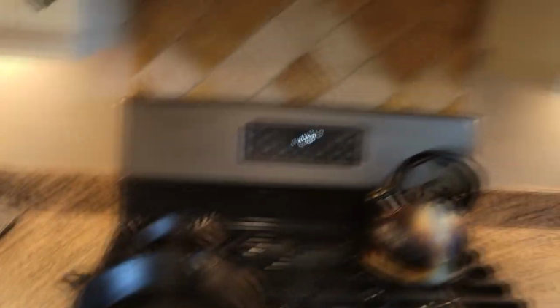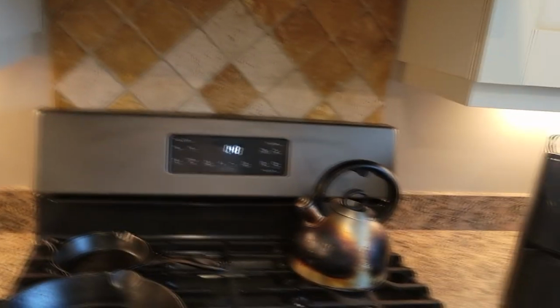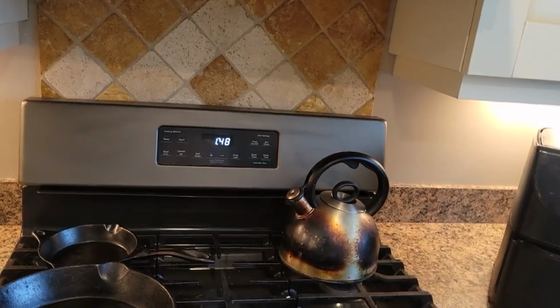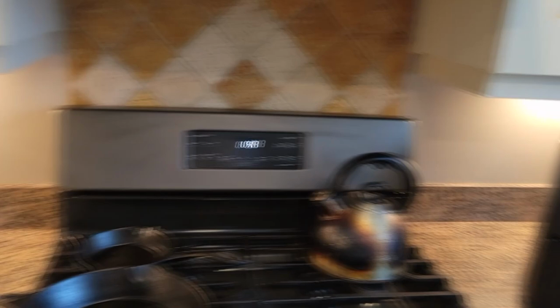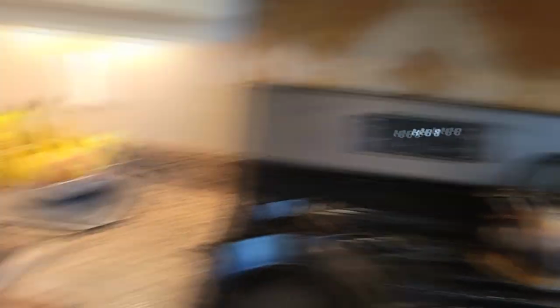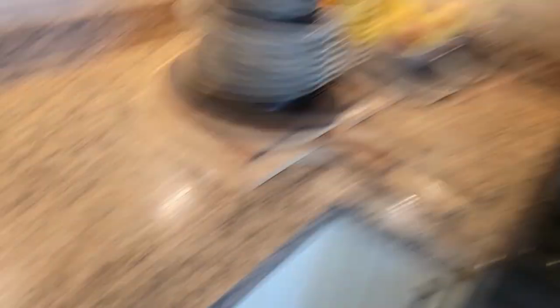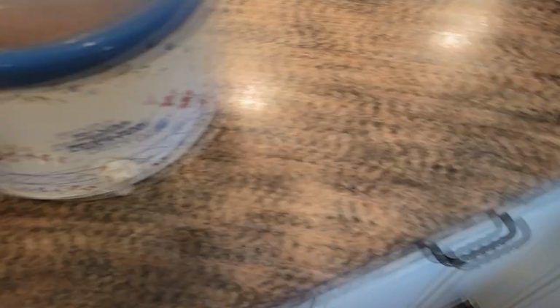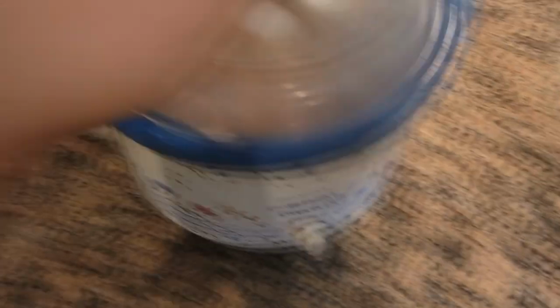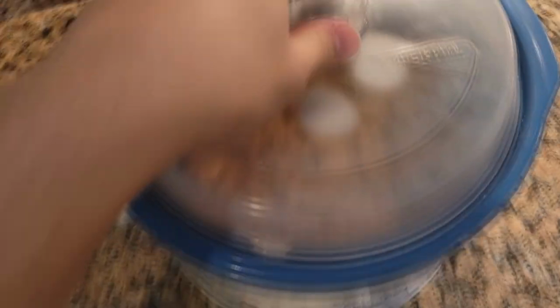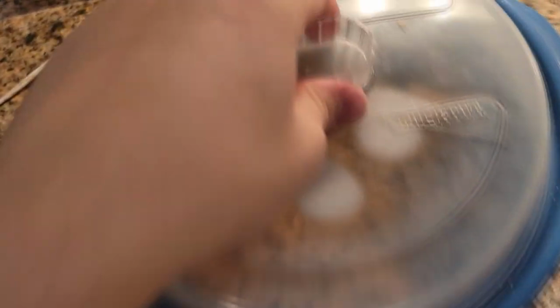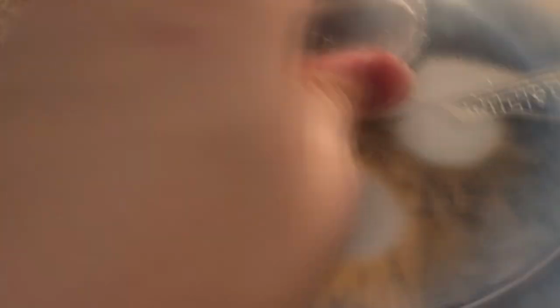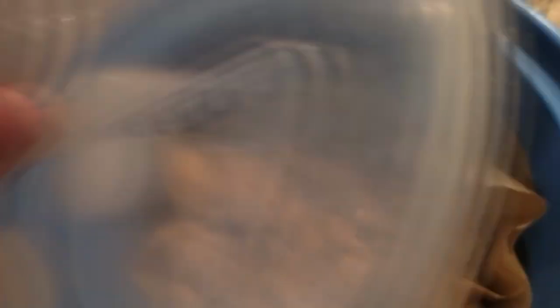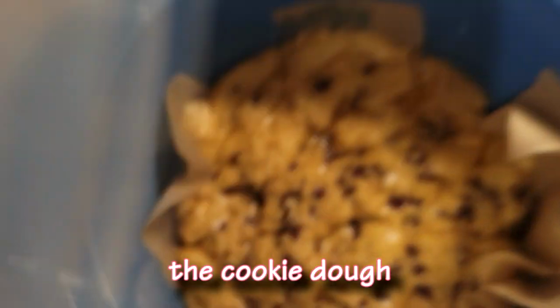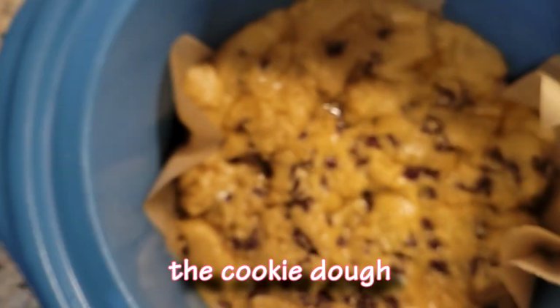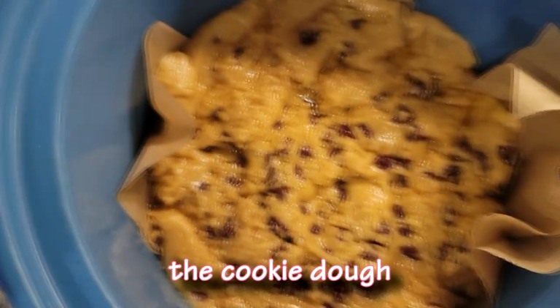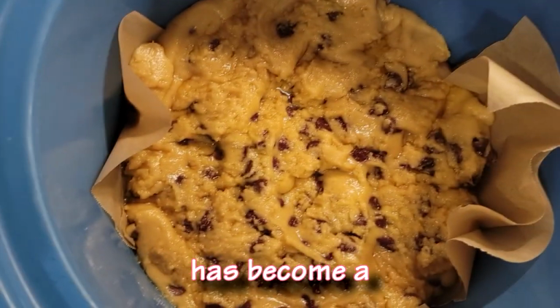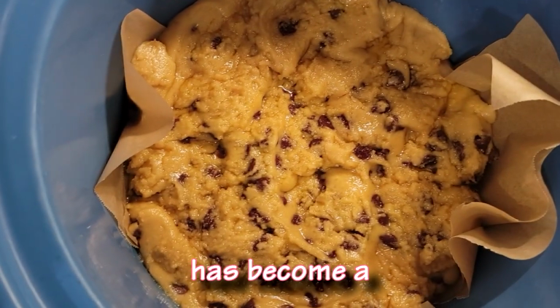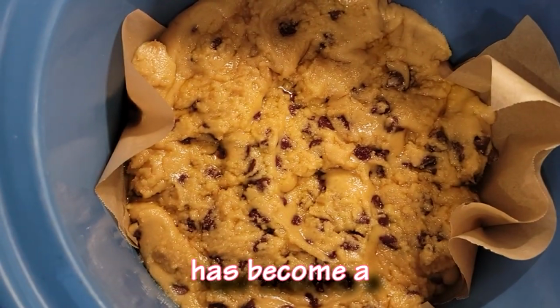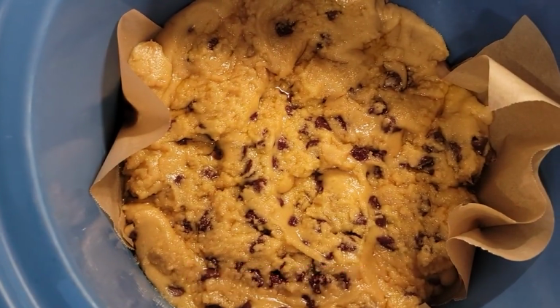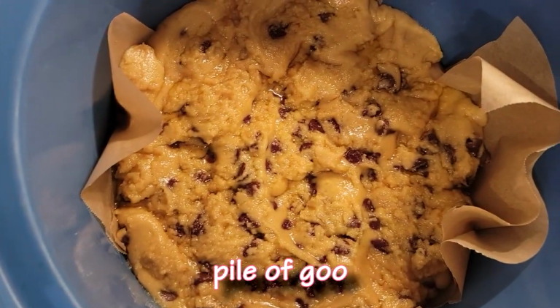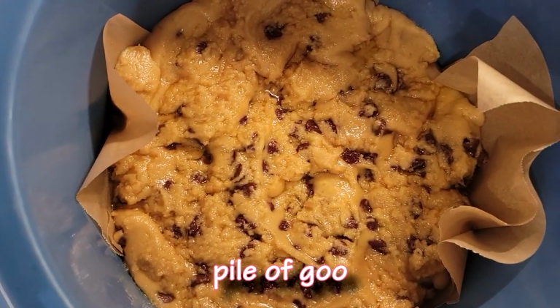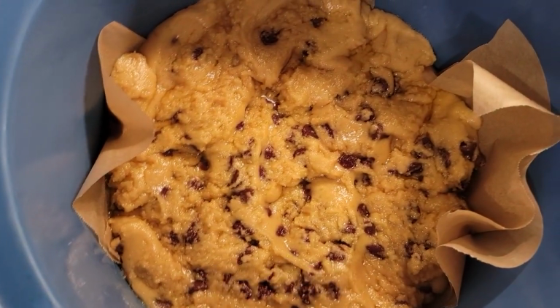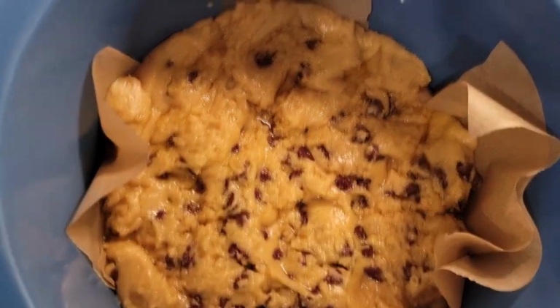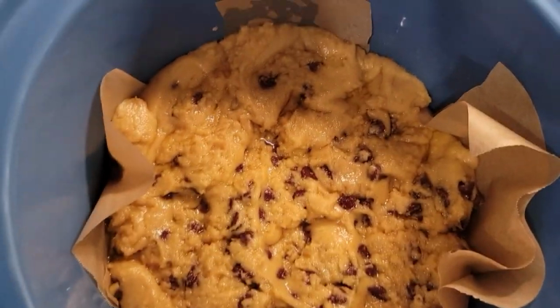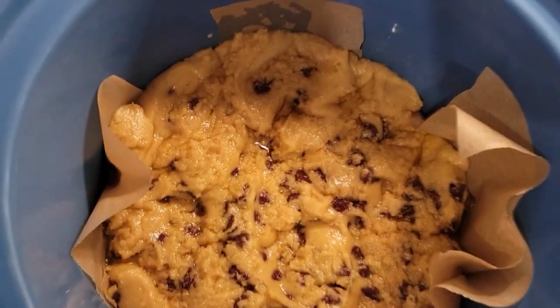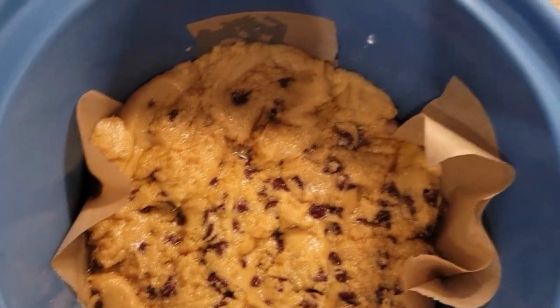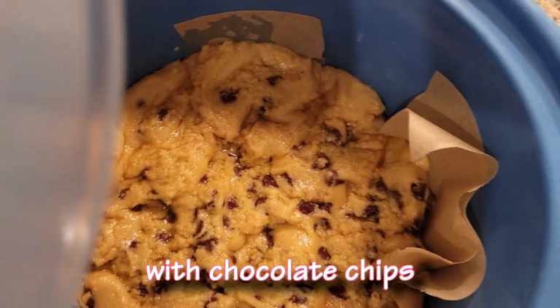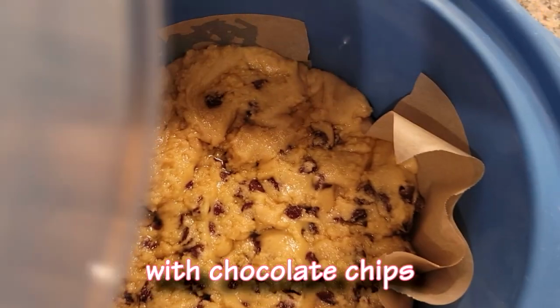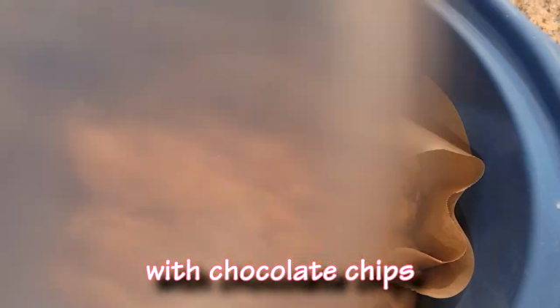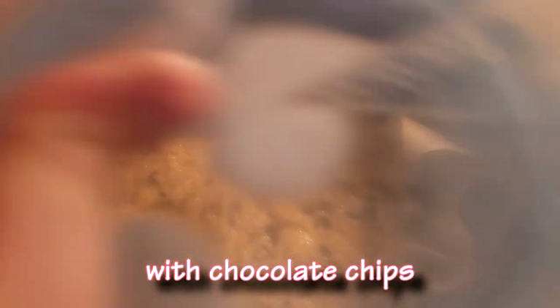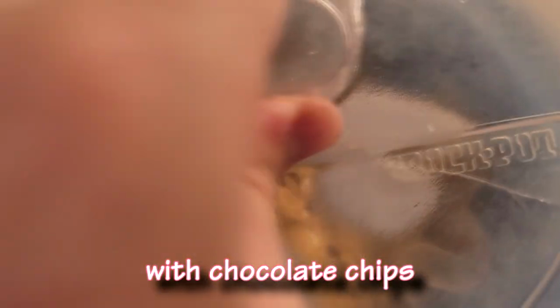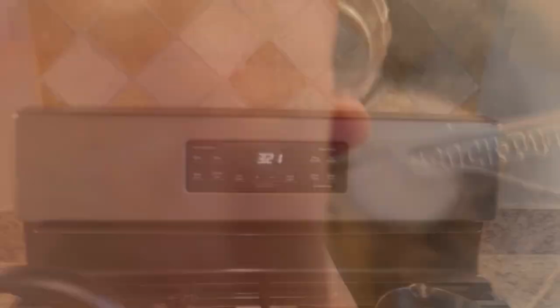Update: it's nearly 2pm. The cookie dough has become a pile of goo — with chocolate chips.